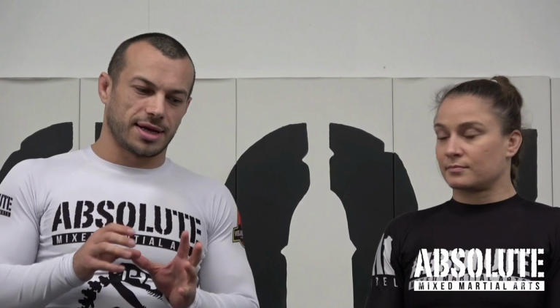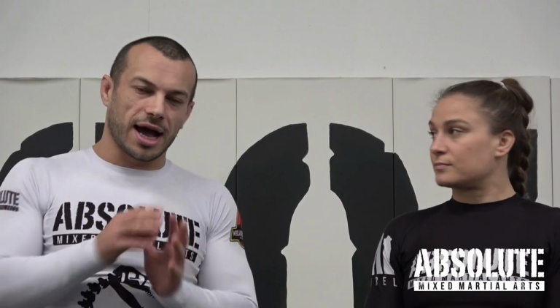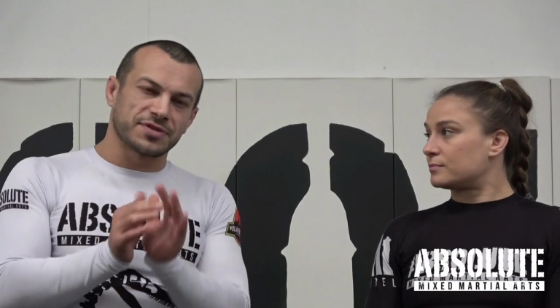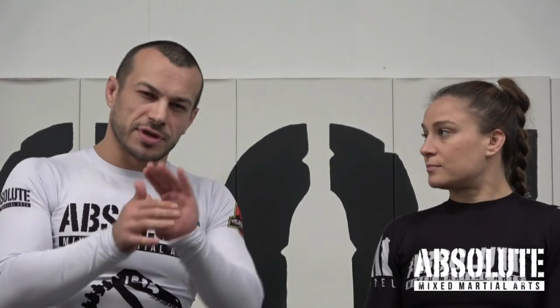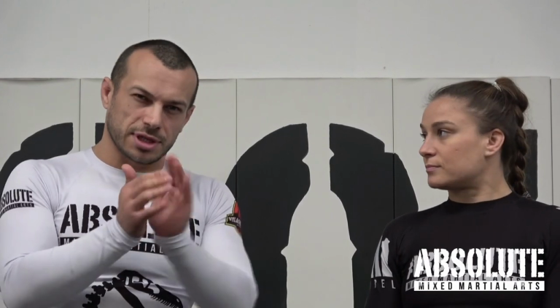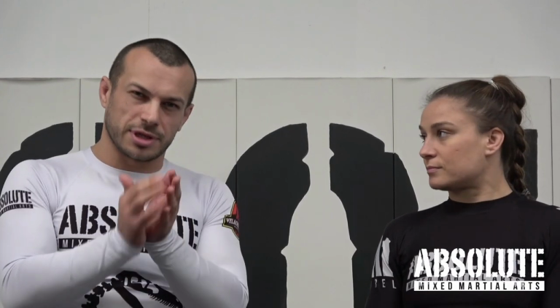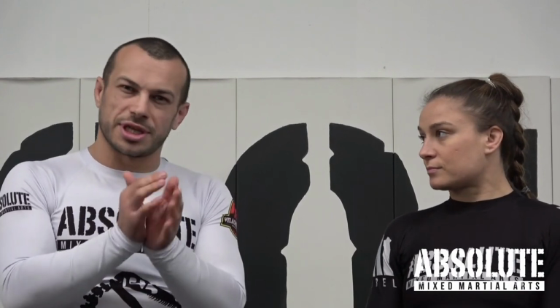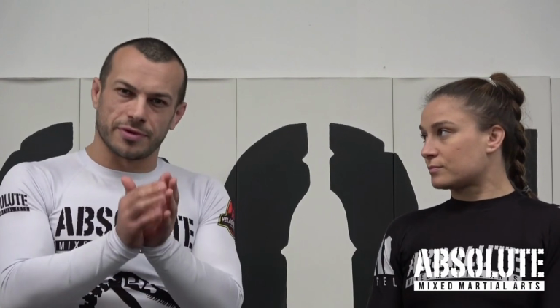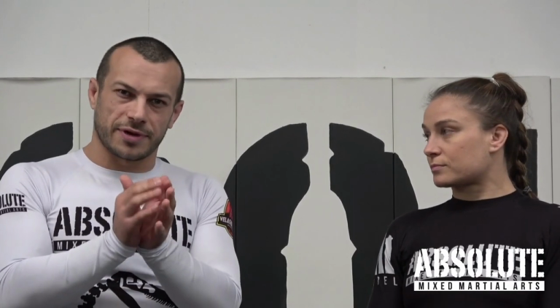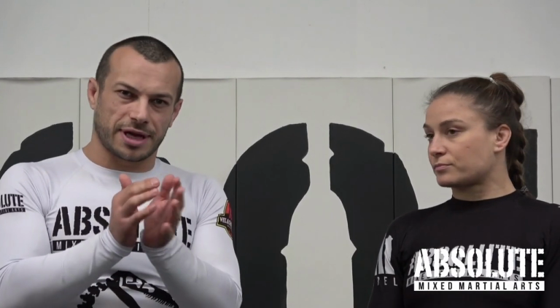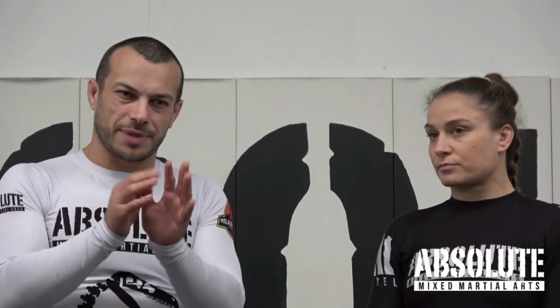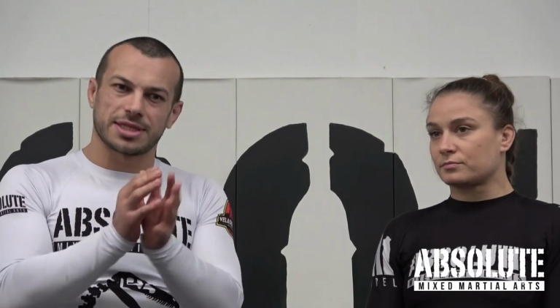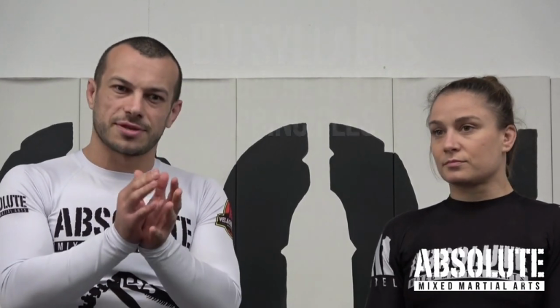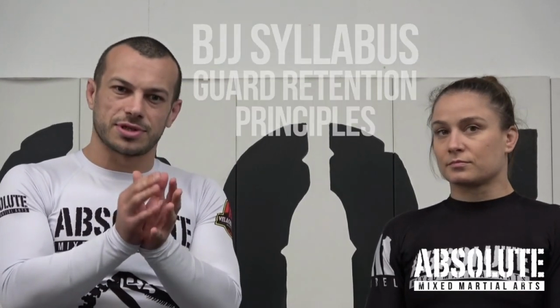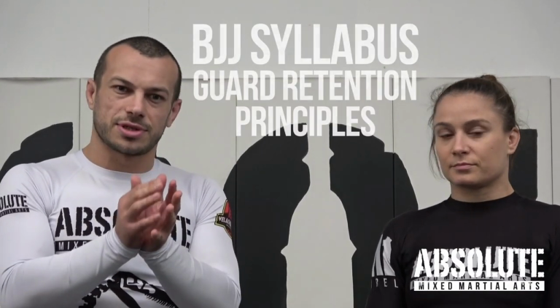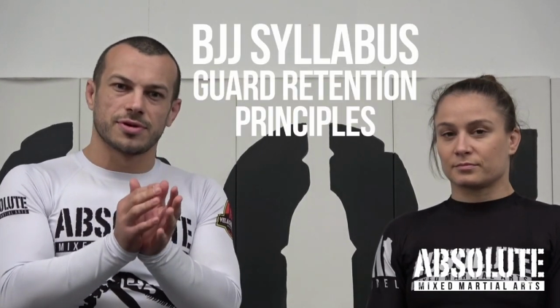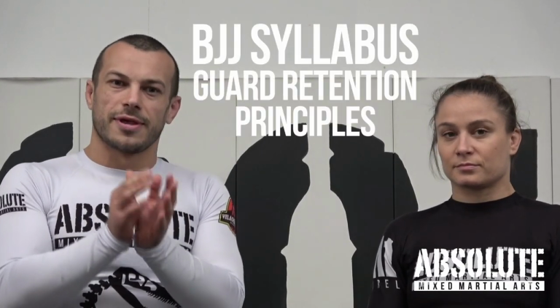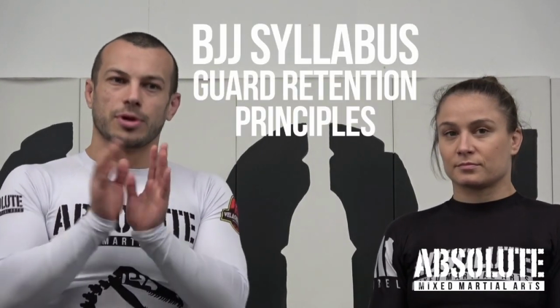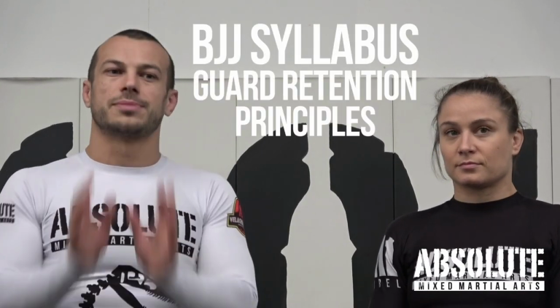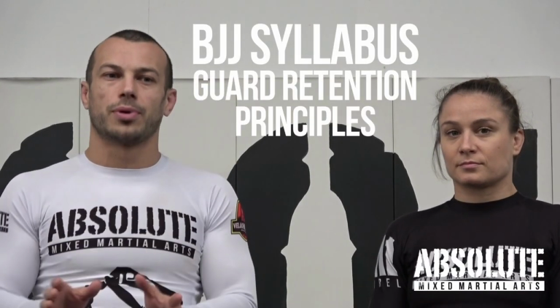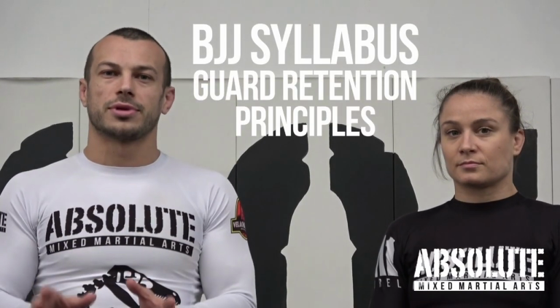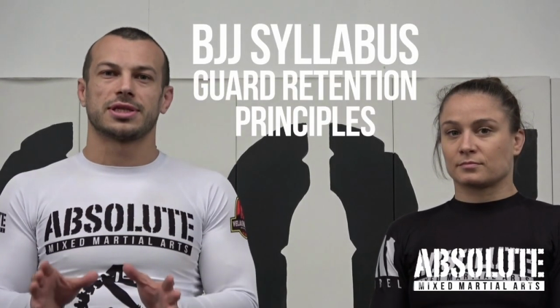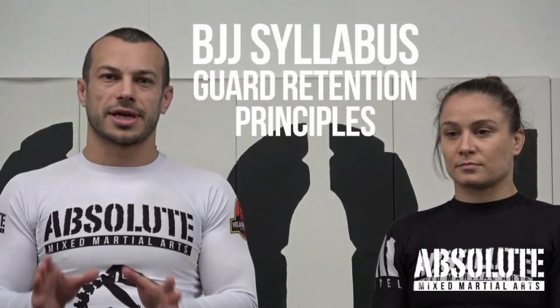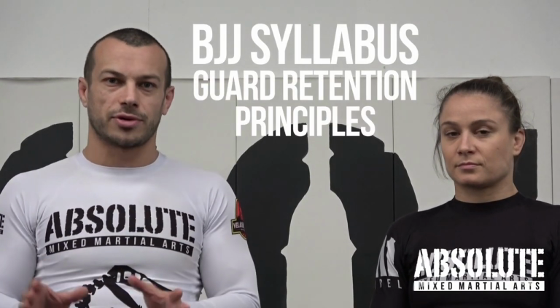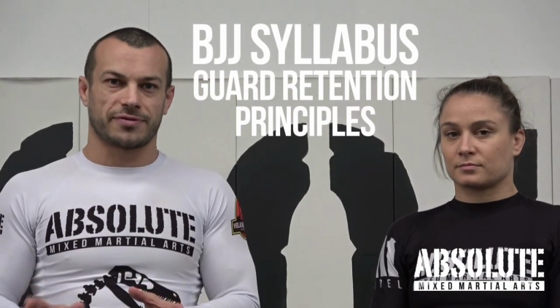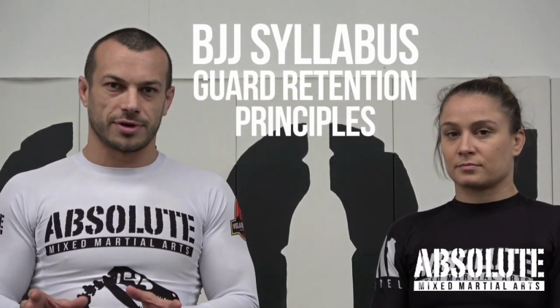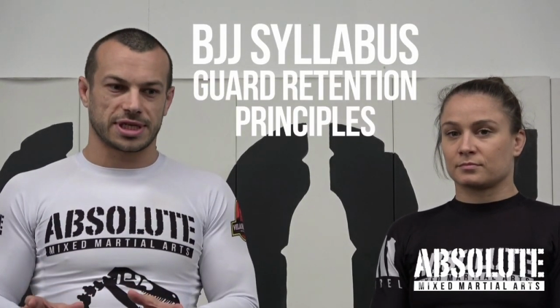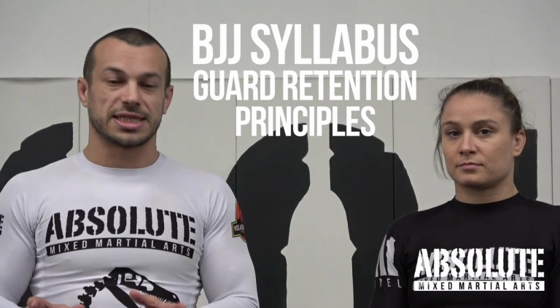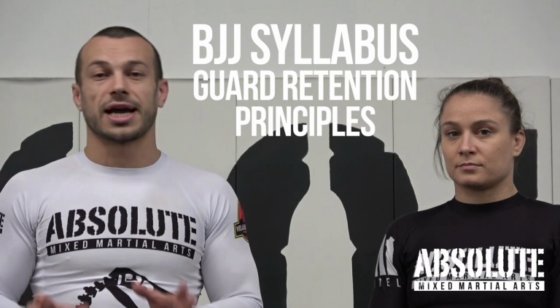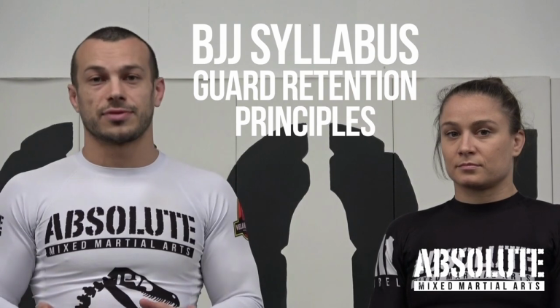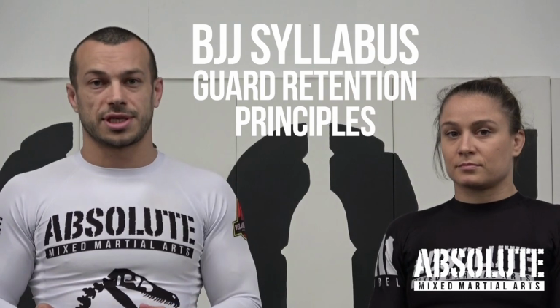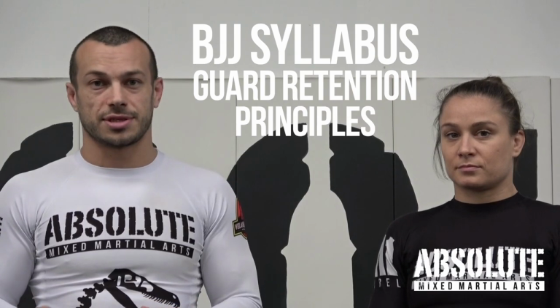After you've just learned the general front leg basics of Jiu Jitsu, the most important thing to get good at first is guard retention.